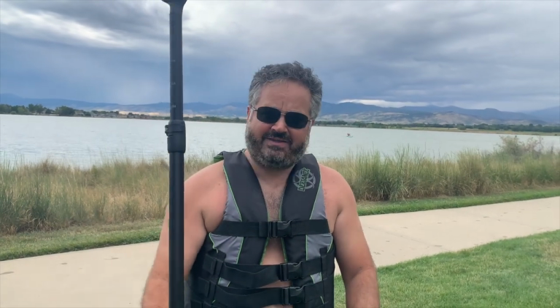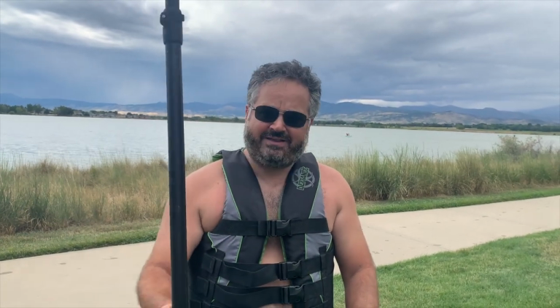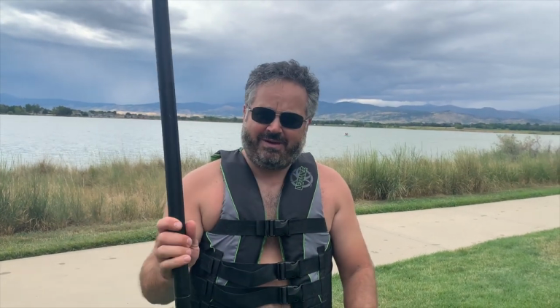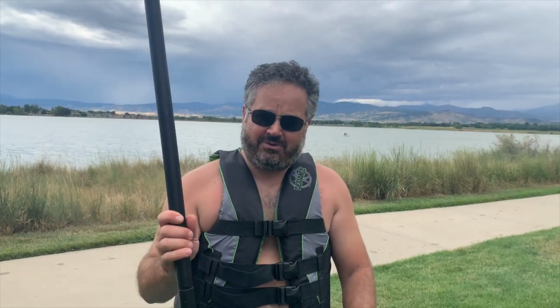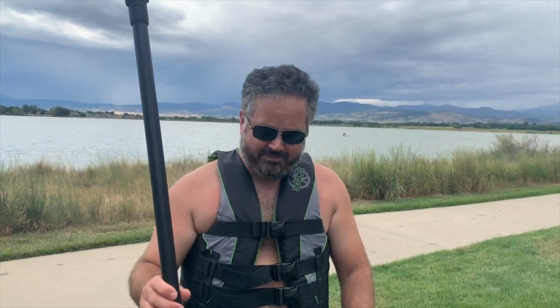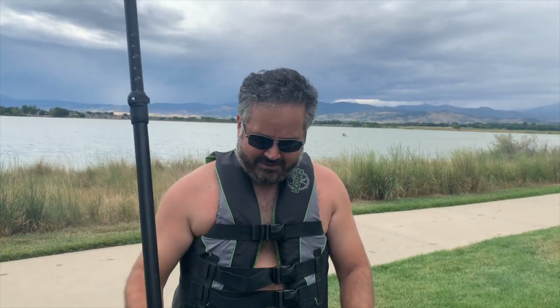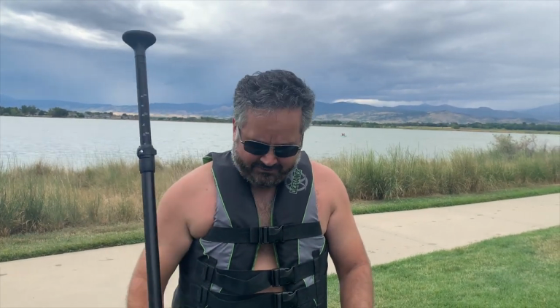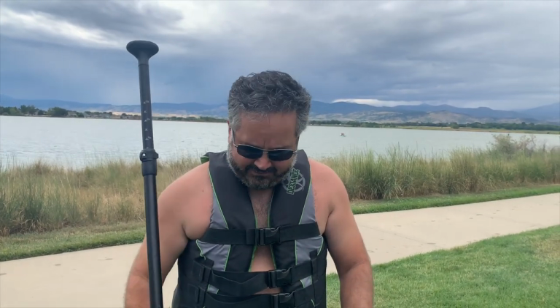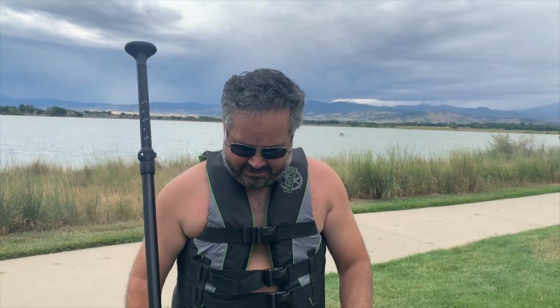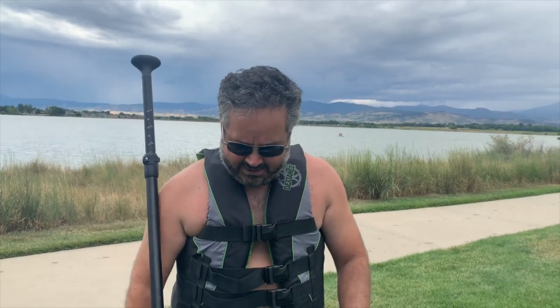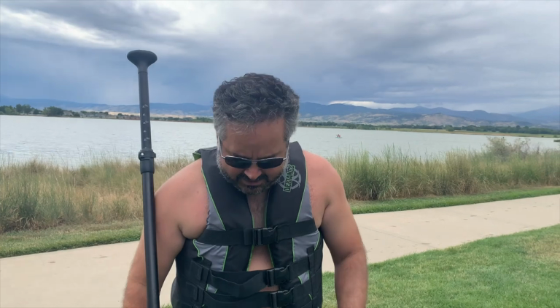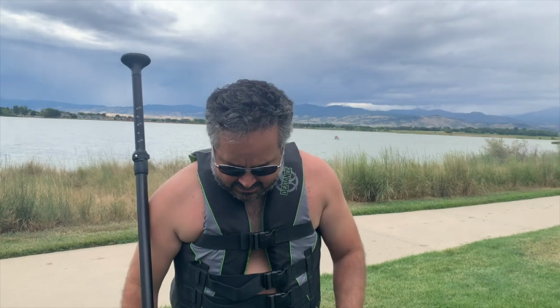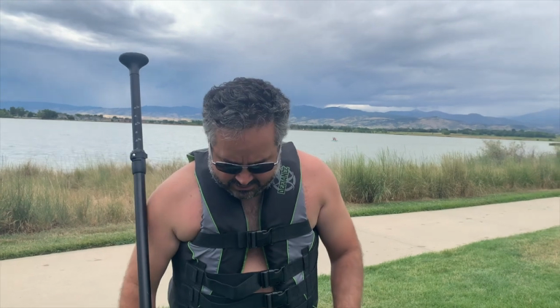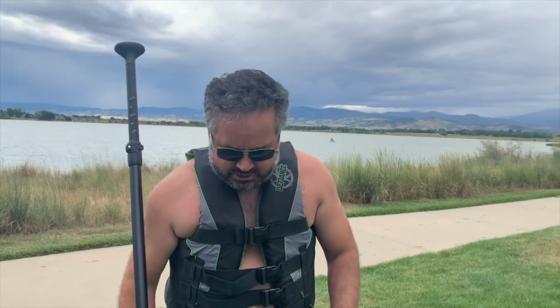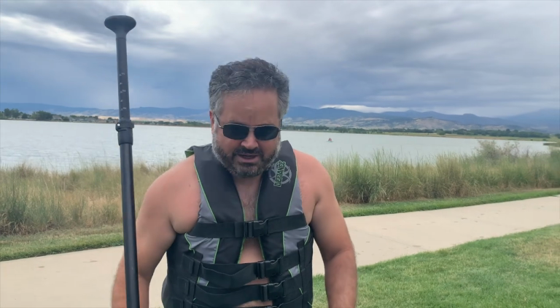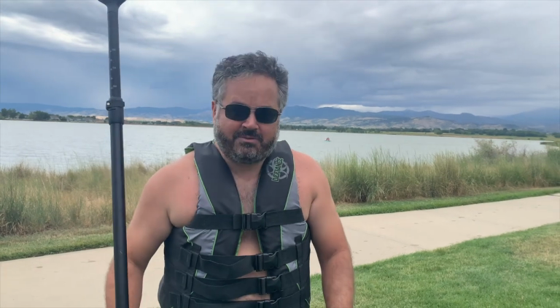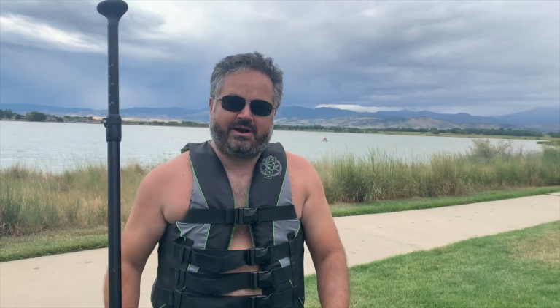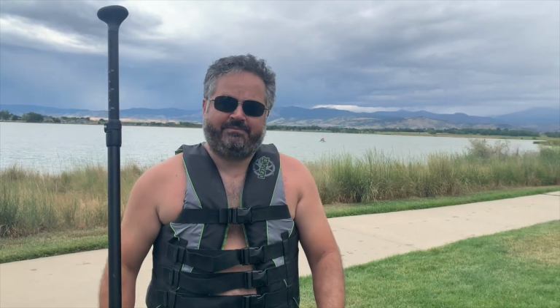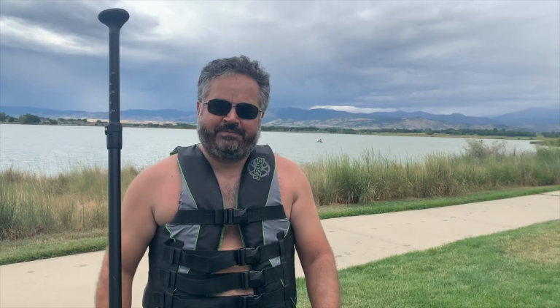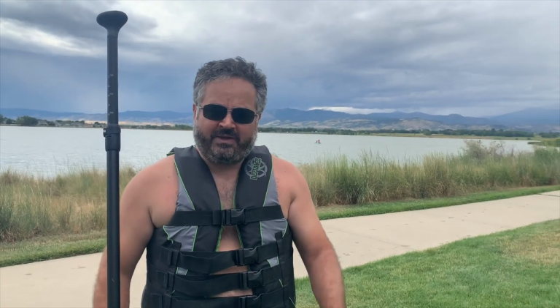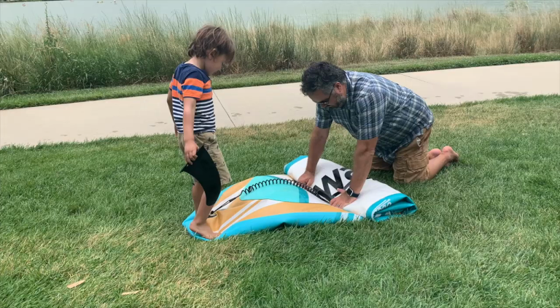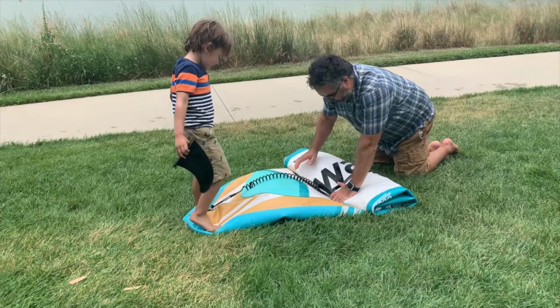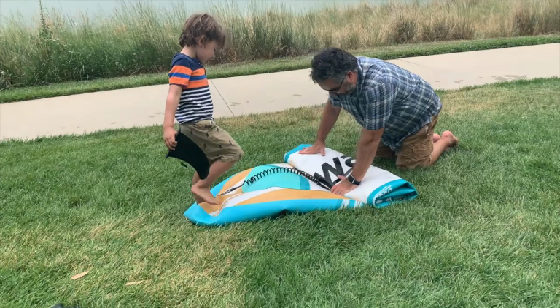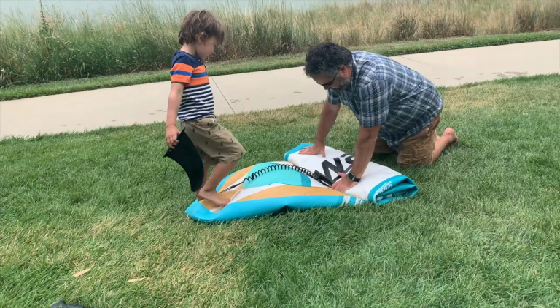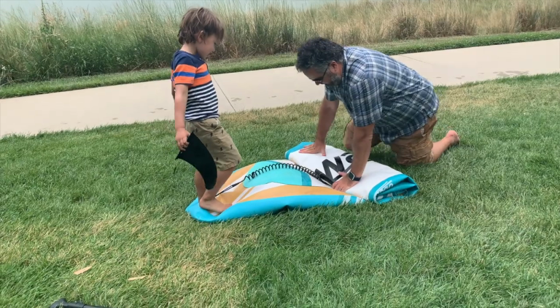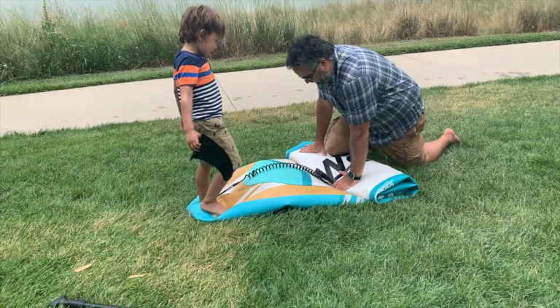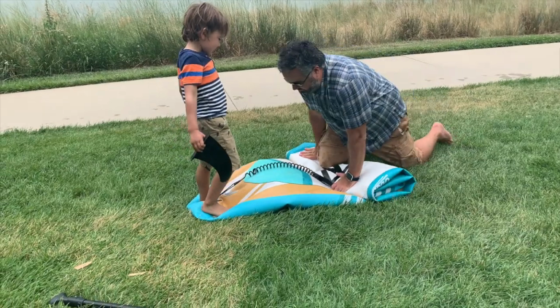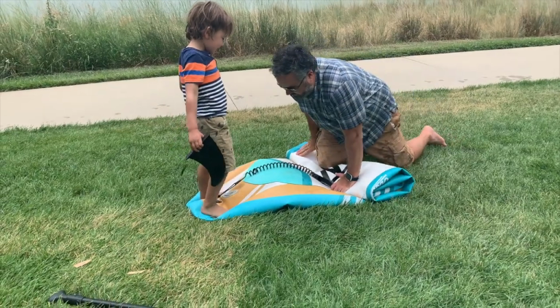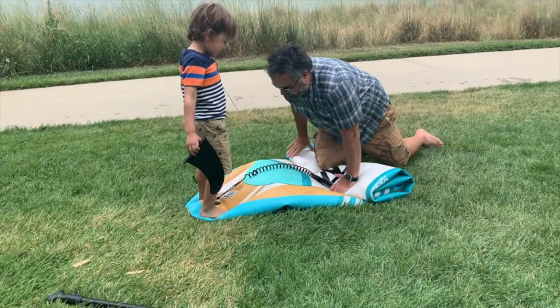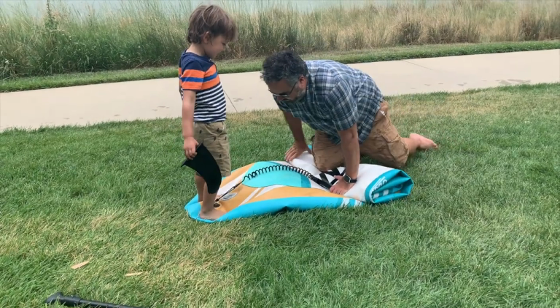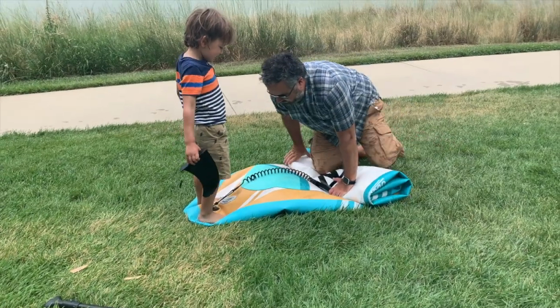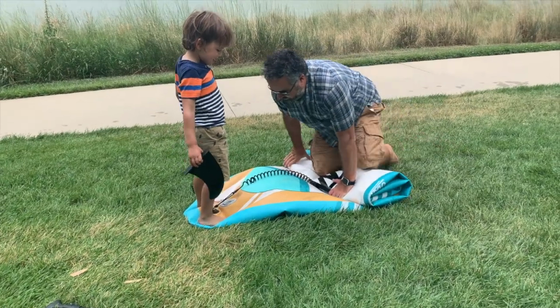I think the paddle would be the first thing you should upgrade. So I'd recommend it. Good price.